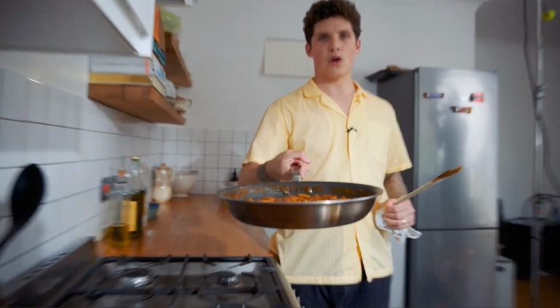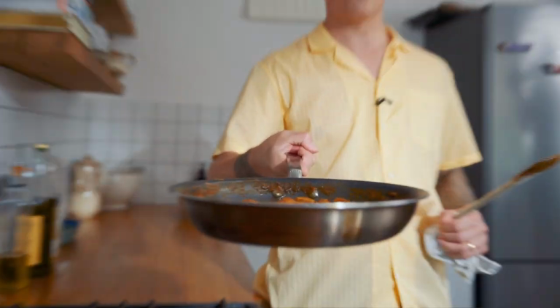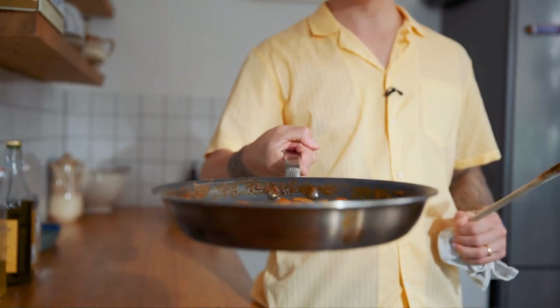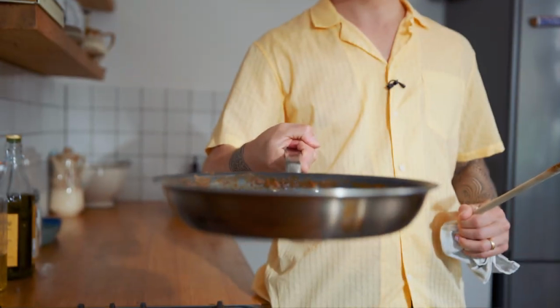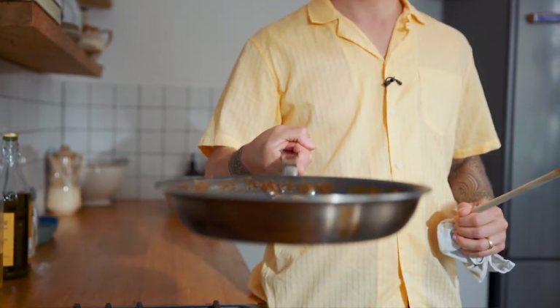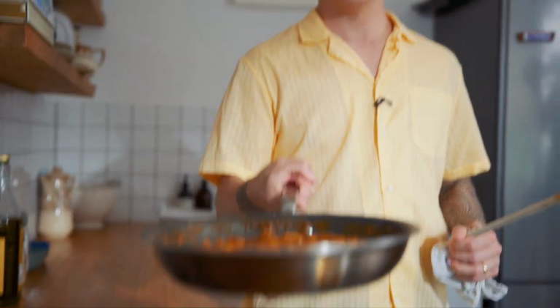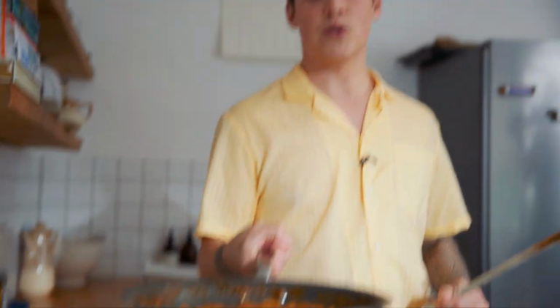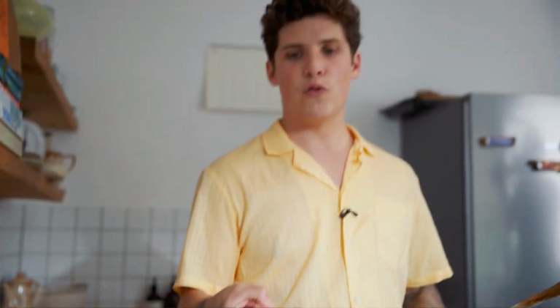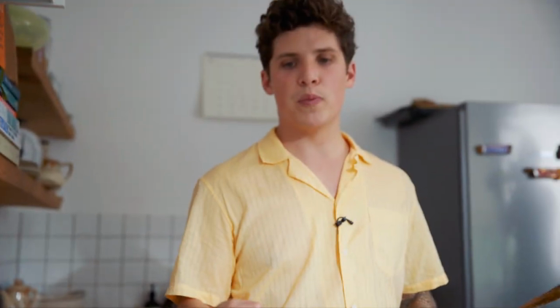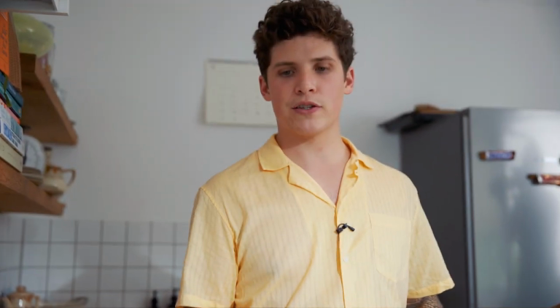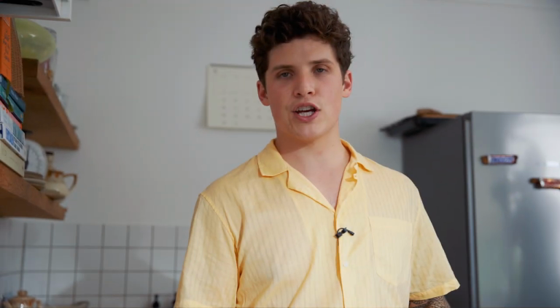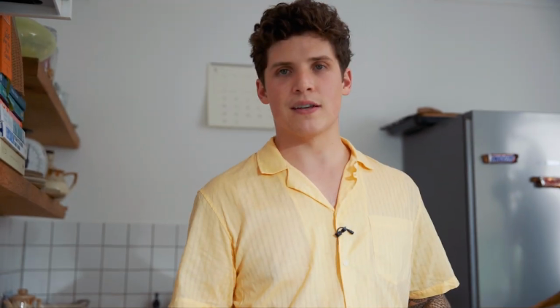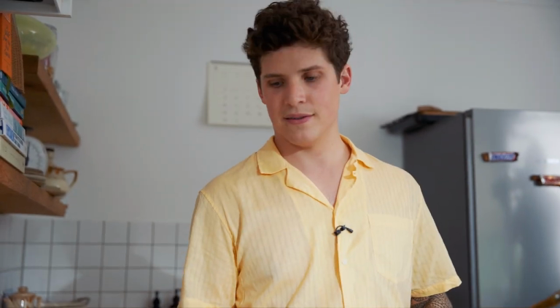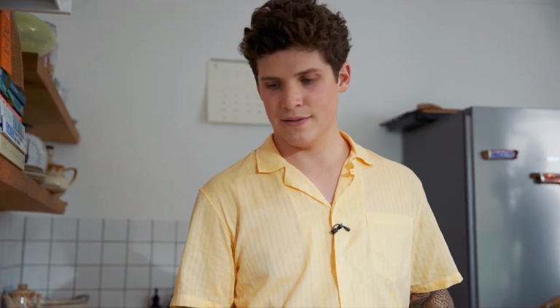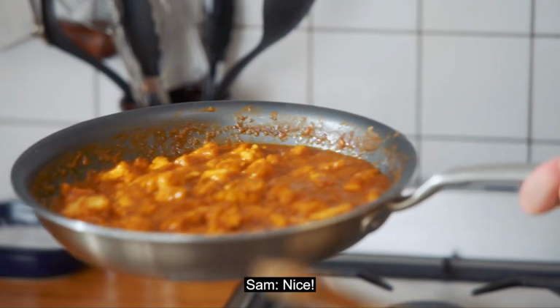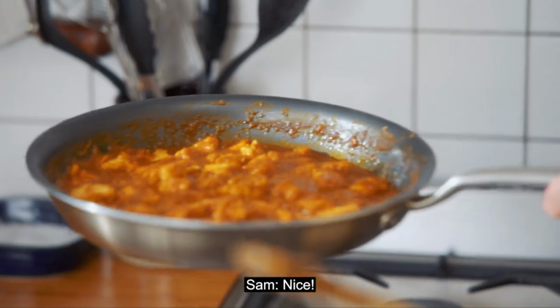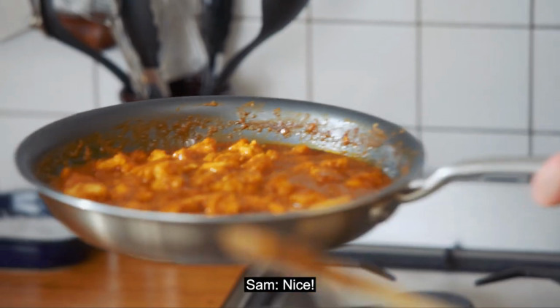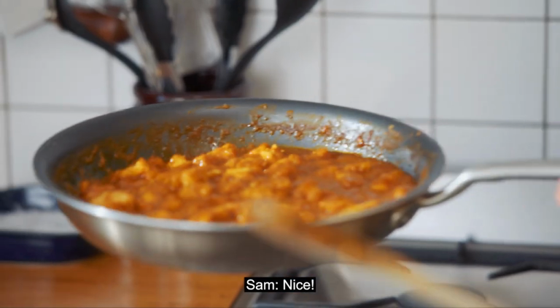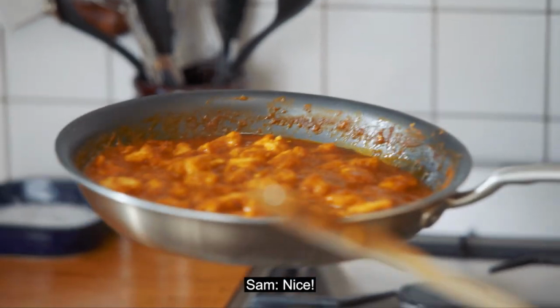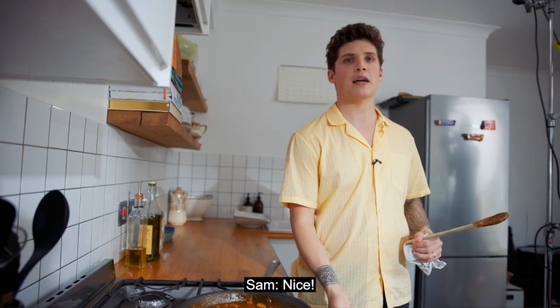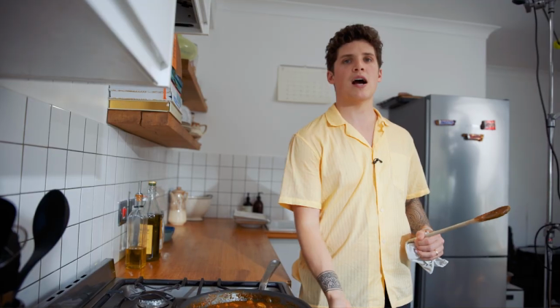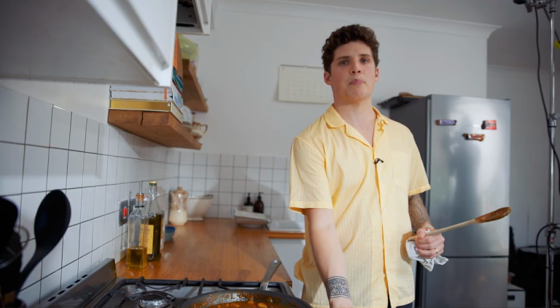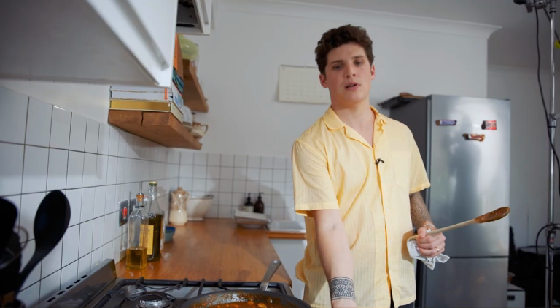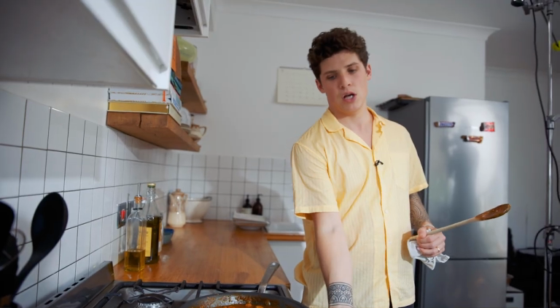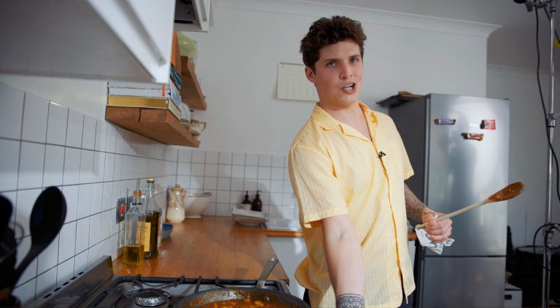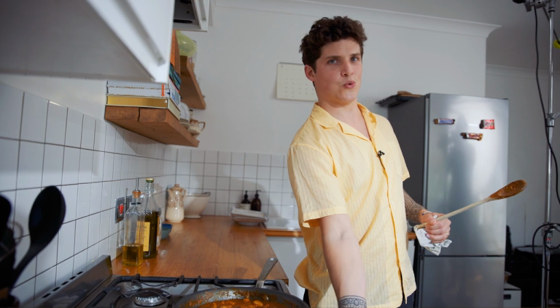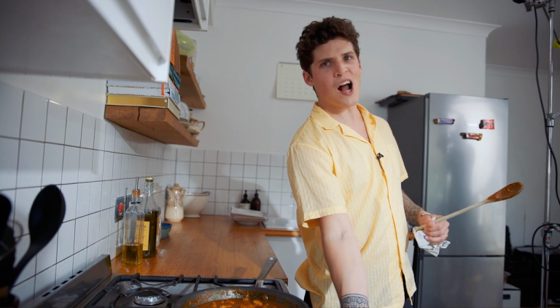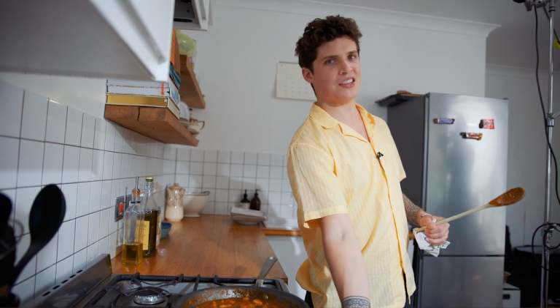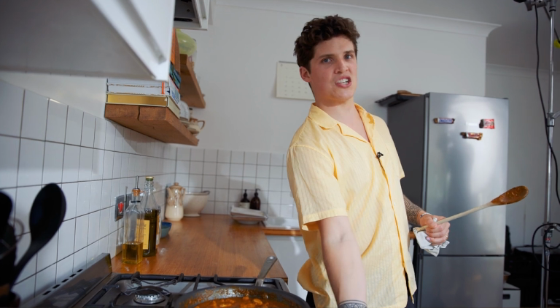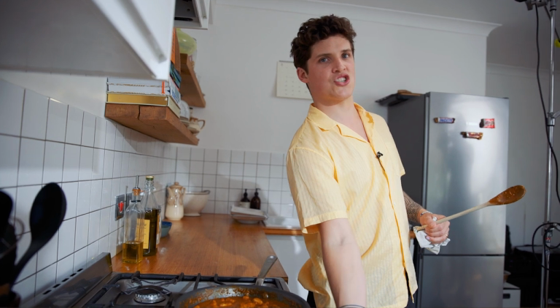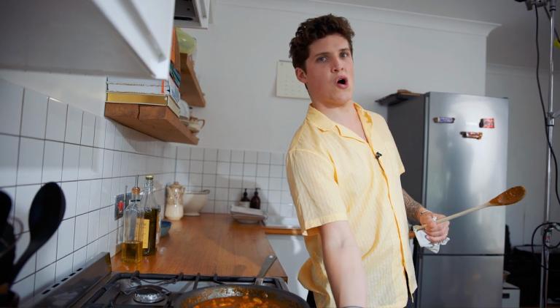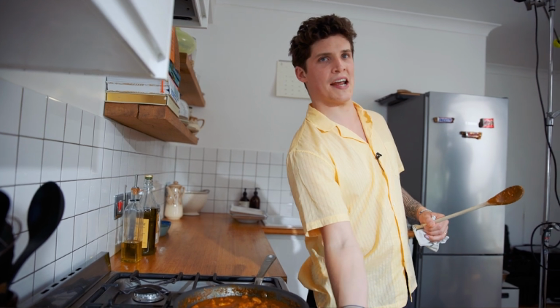Look at that — tofu butter chicken. Nice. Let's plate up, let's rock this joint.